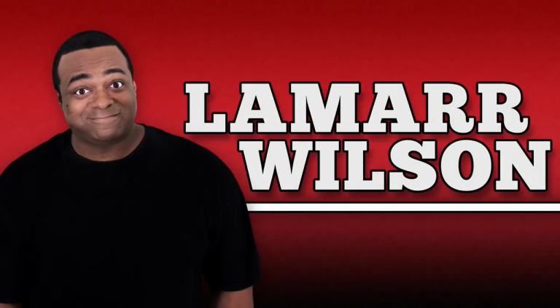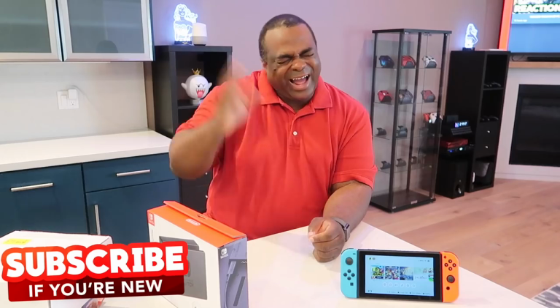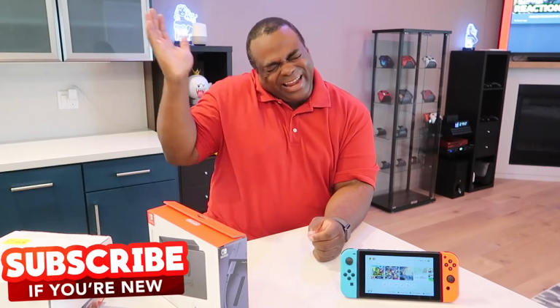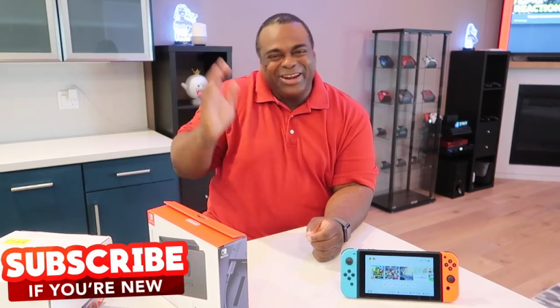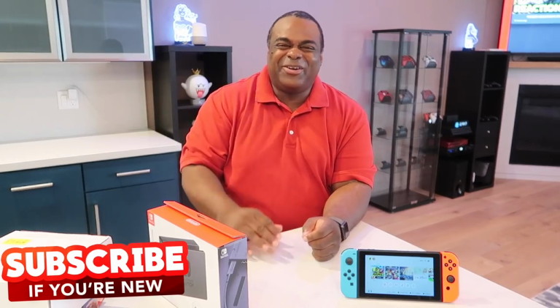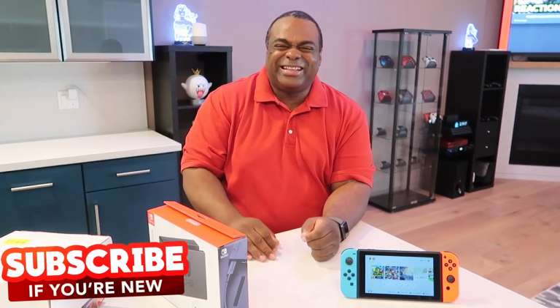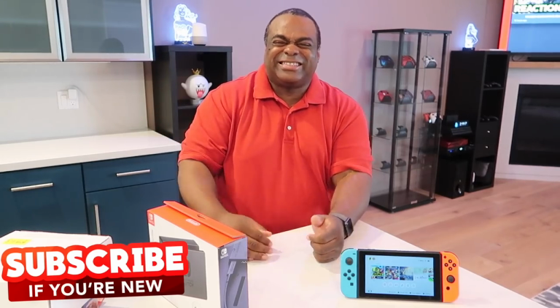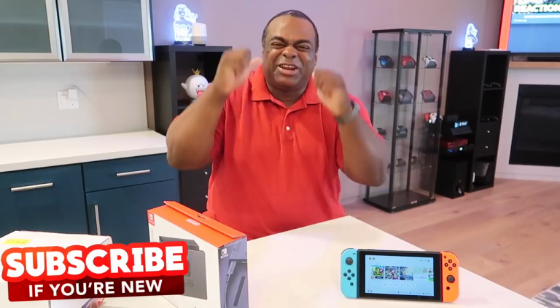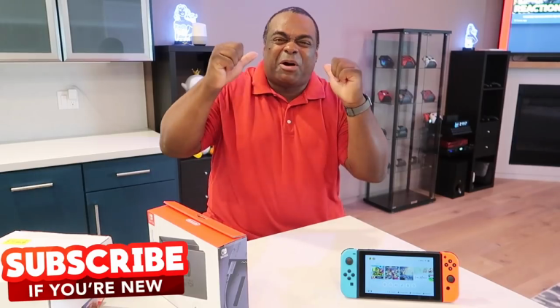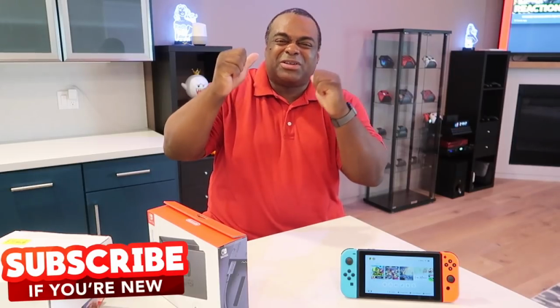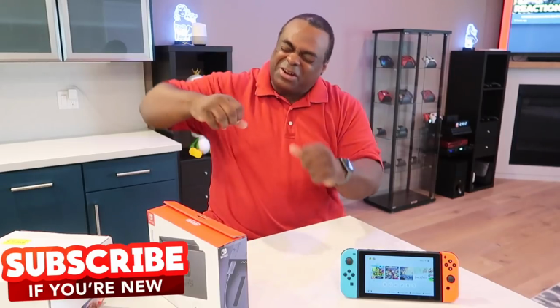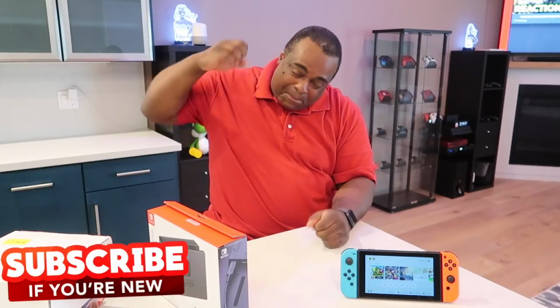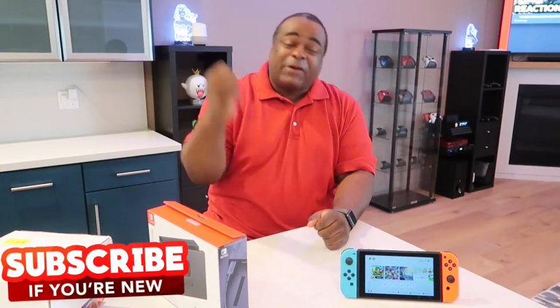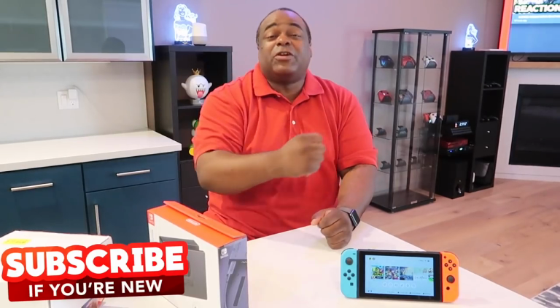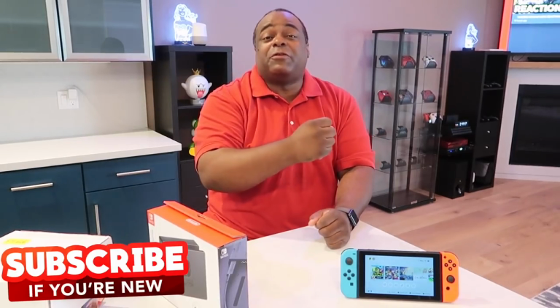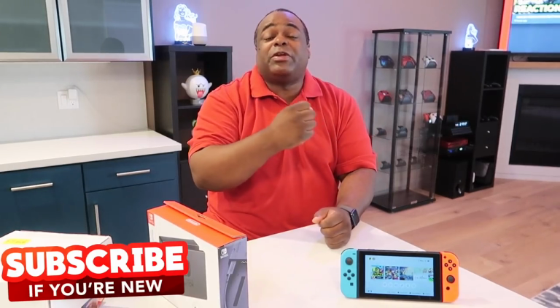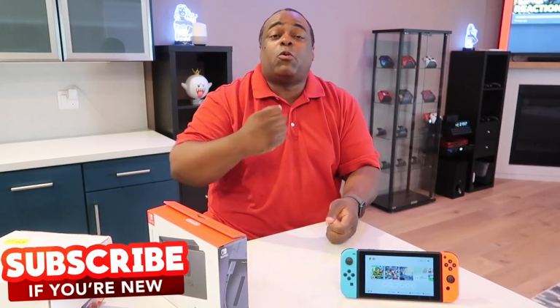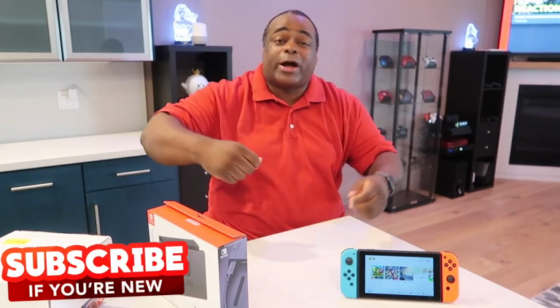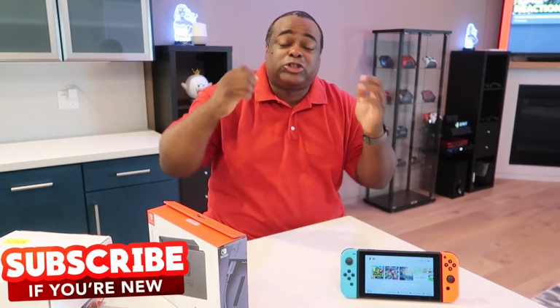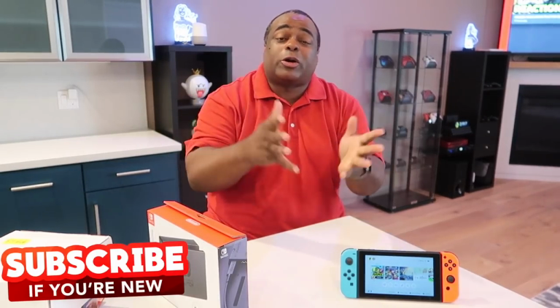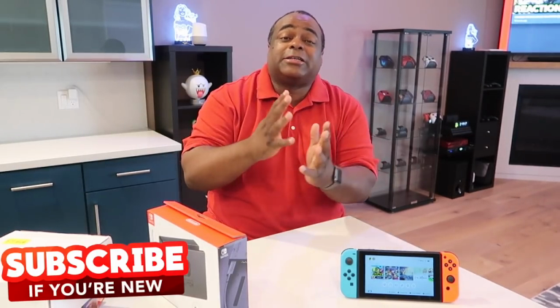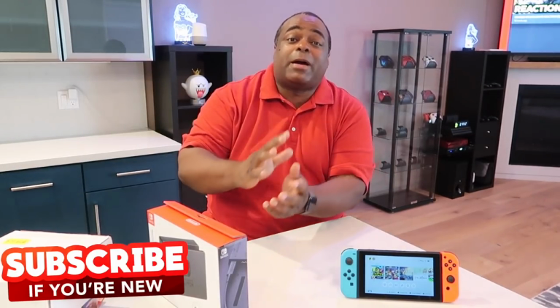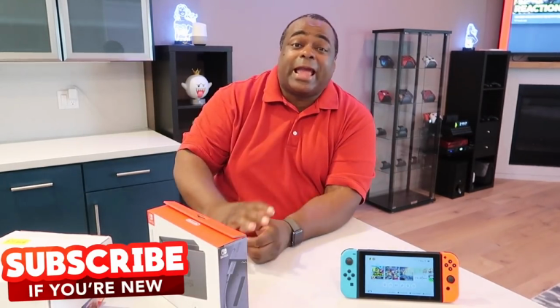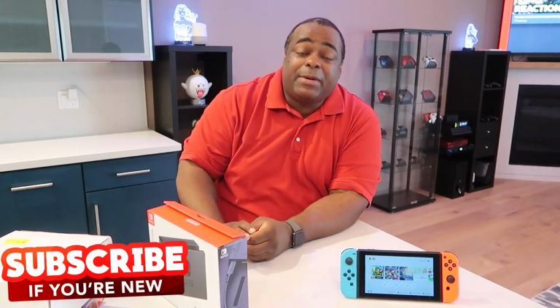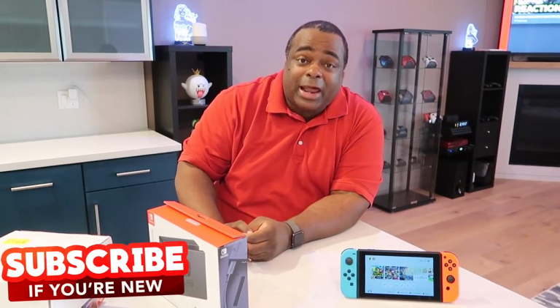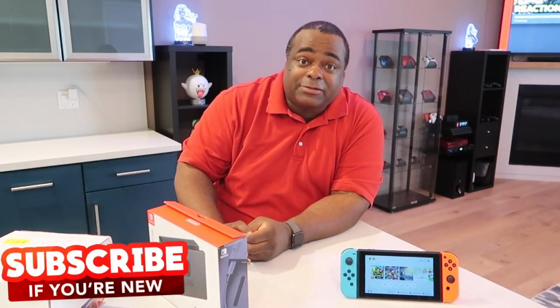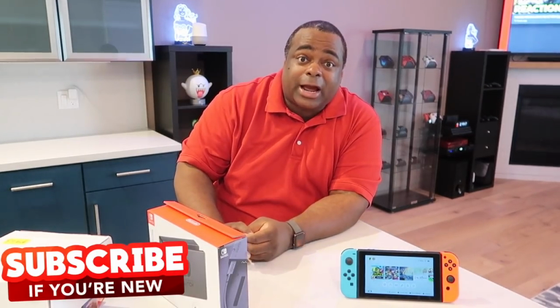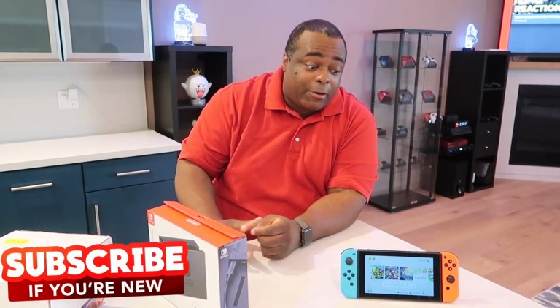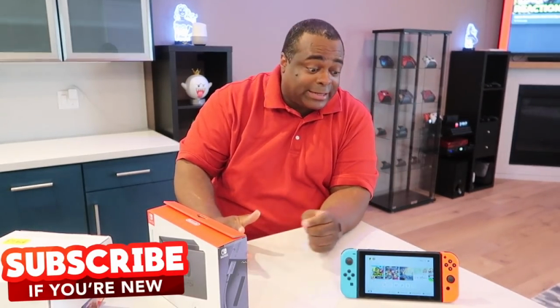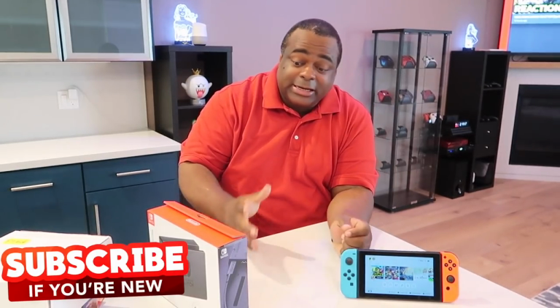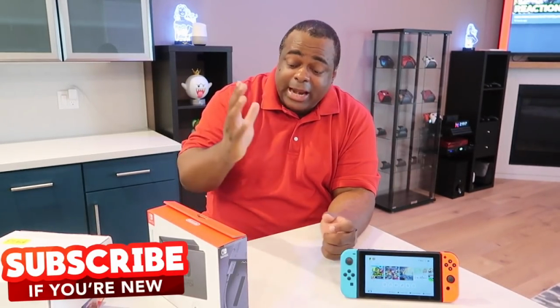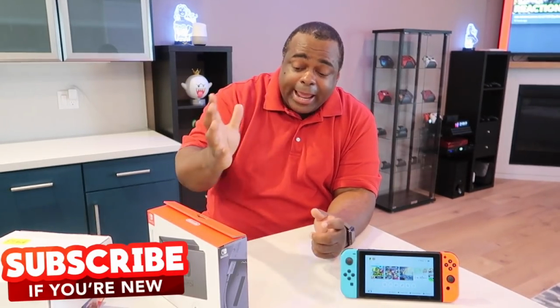Hi you dude, good to see you. Lamar Wells here, back with another video where I showcase my gaming lifestyle. And today we're gonna do some more Switch accessories.